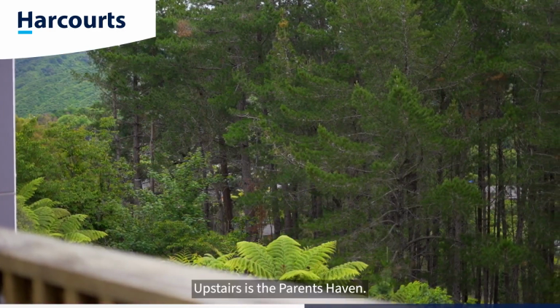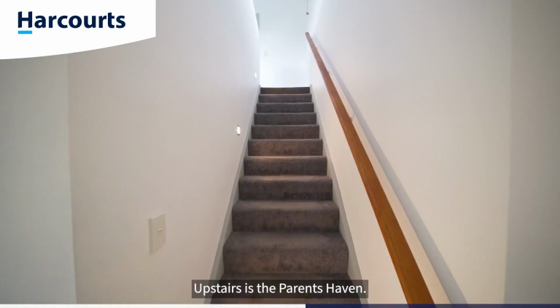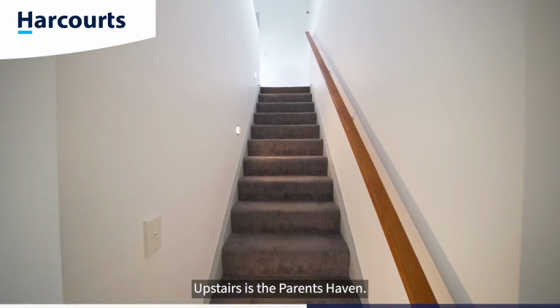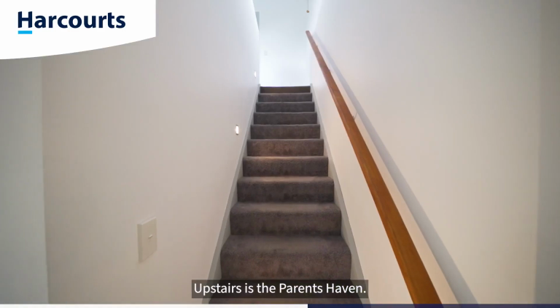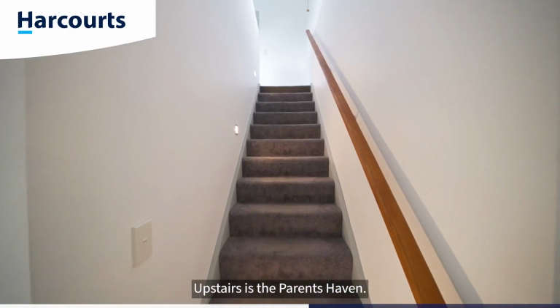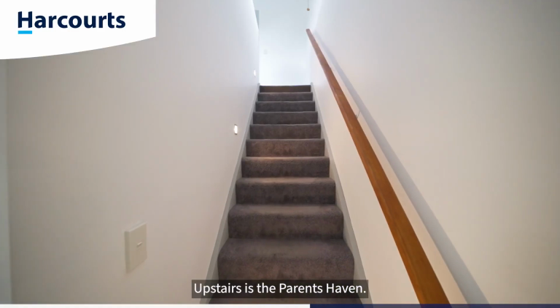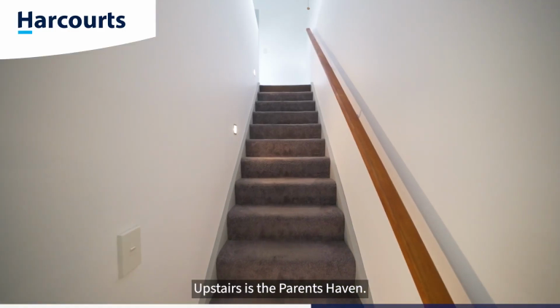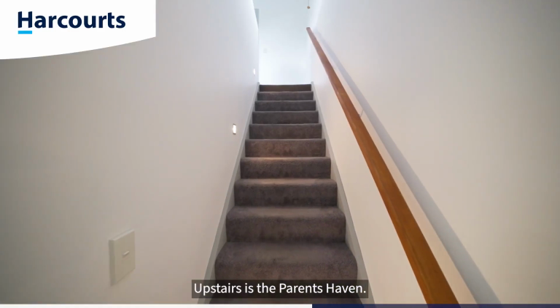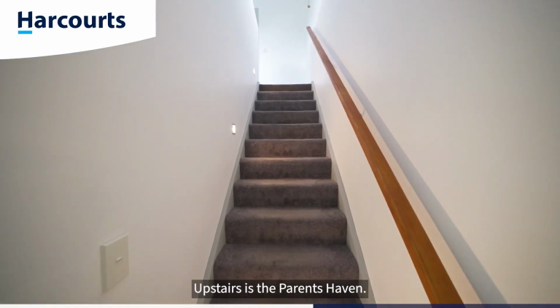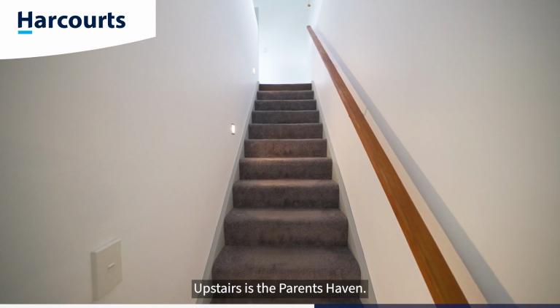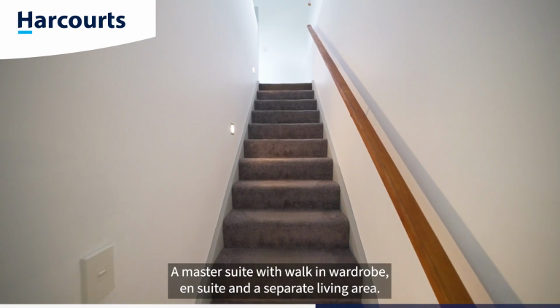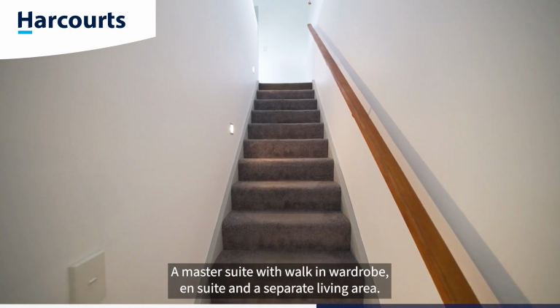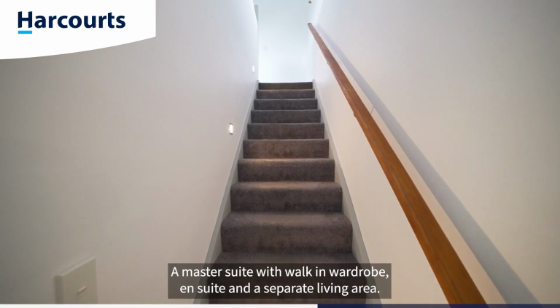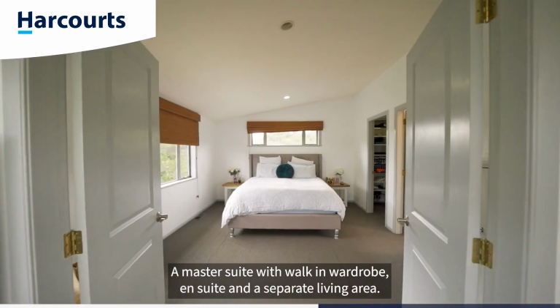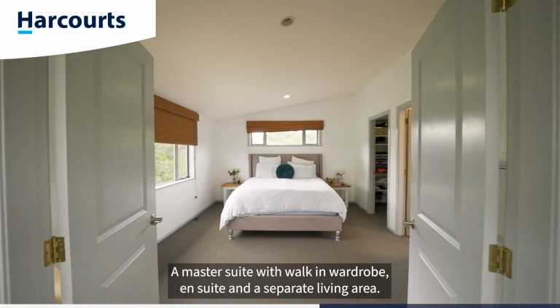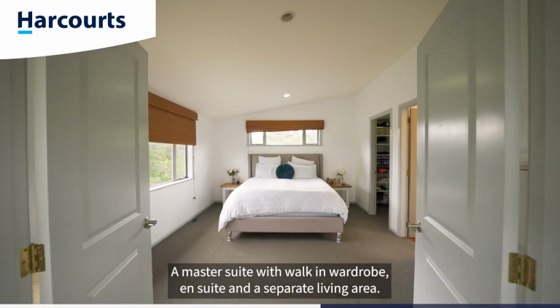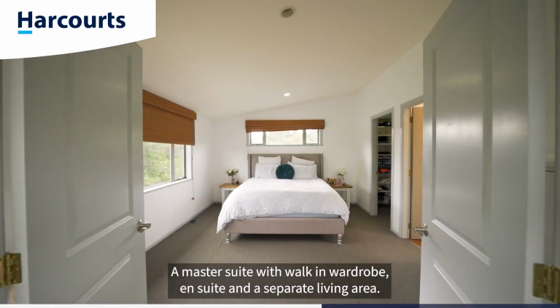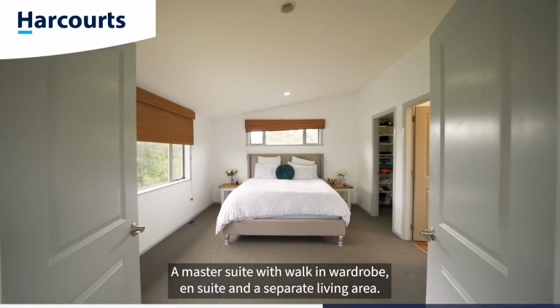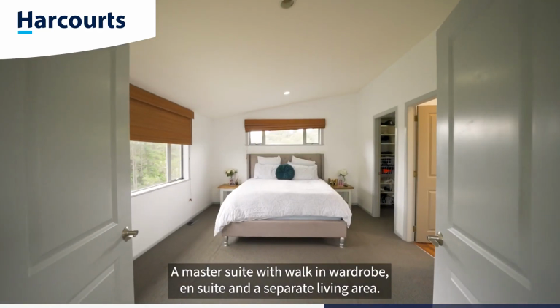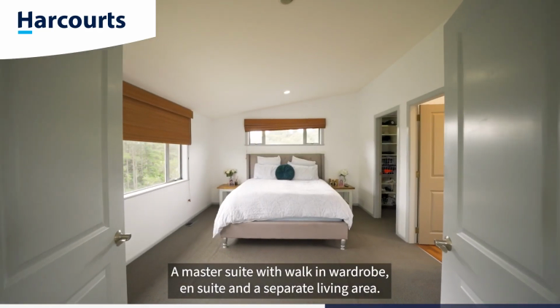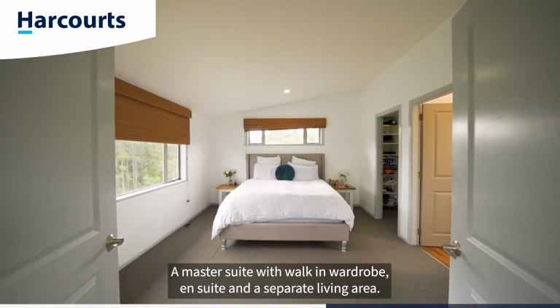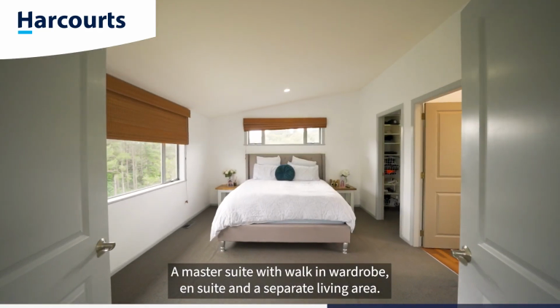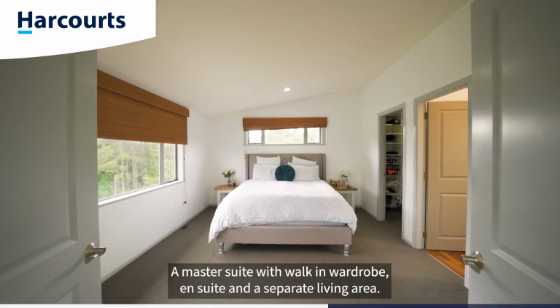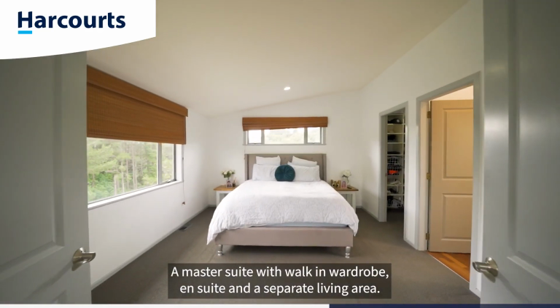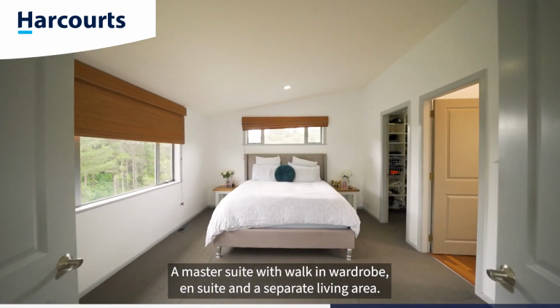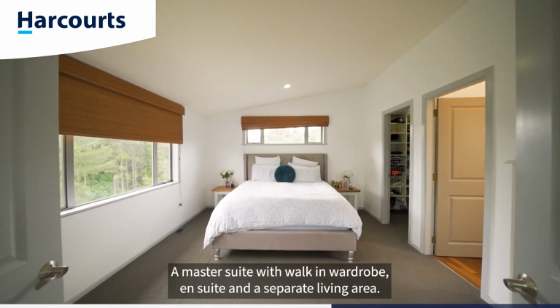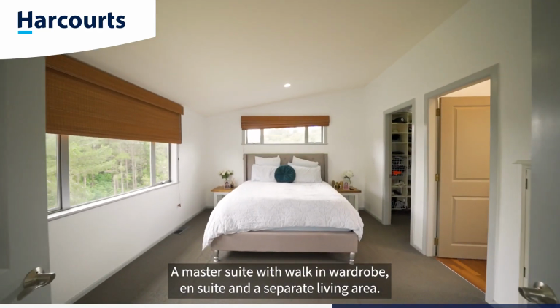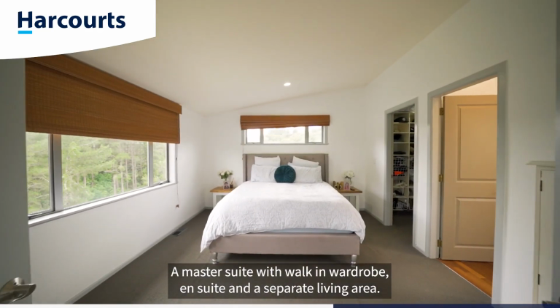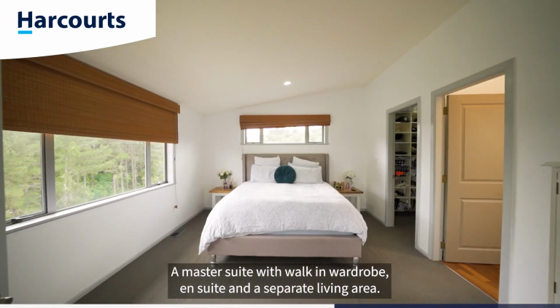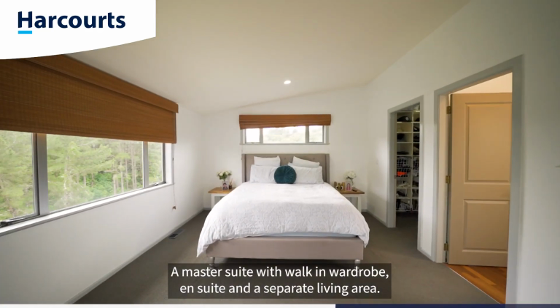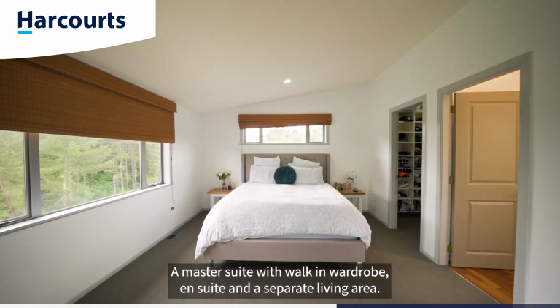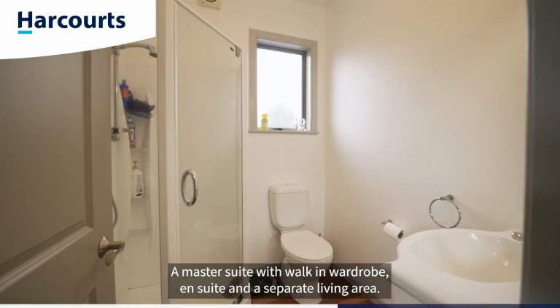Upstairs is the parents' haven — a master suite with walk-in wardrobe, en-suite, and a separate living area.